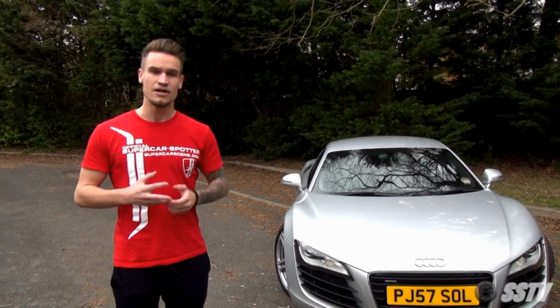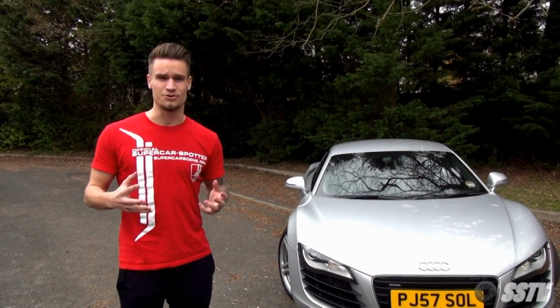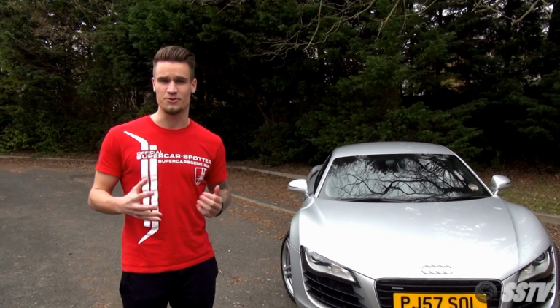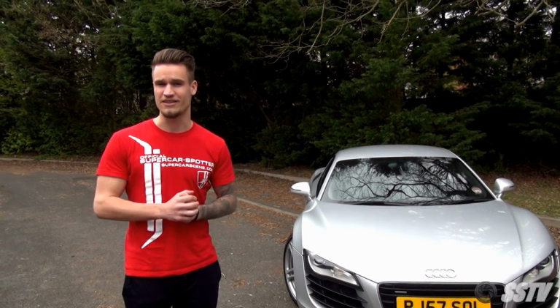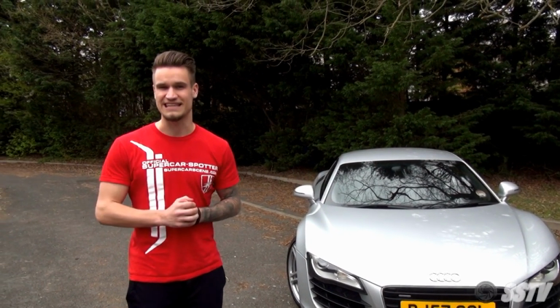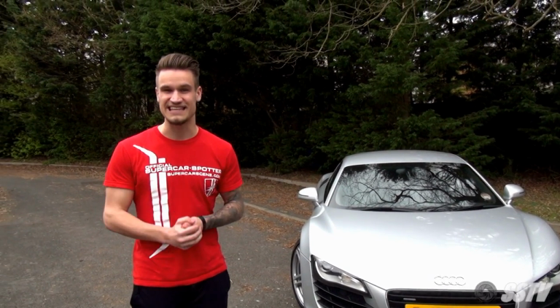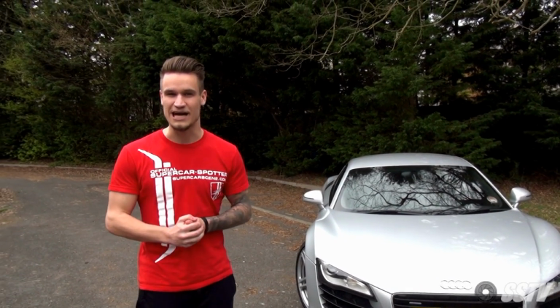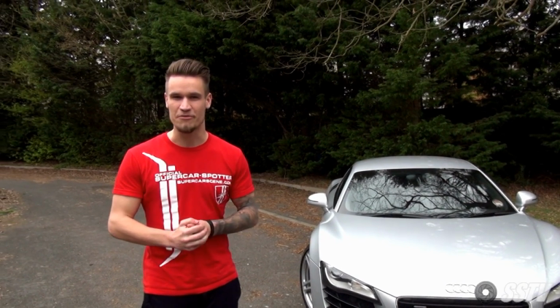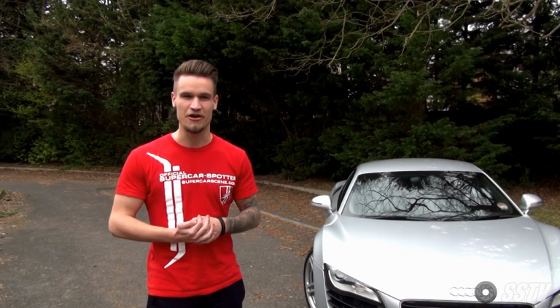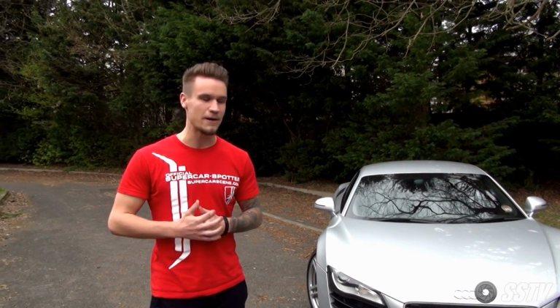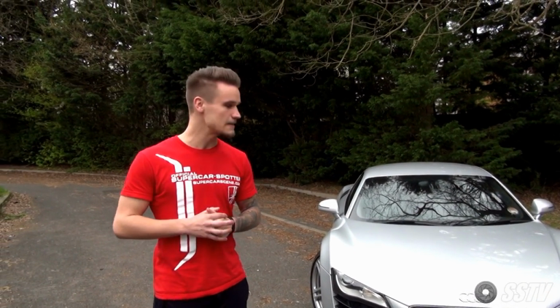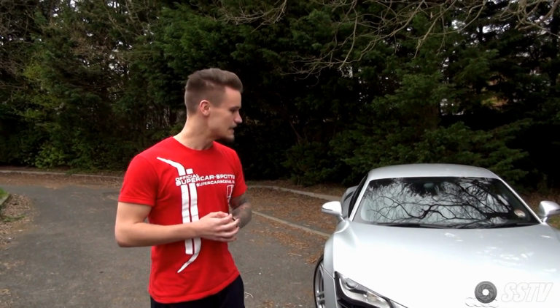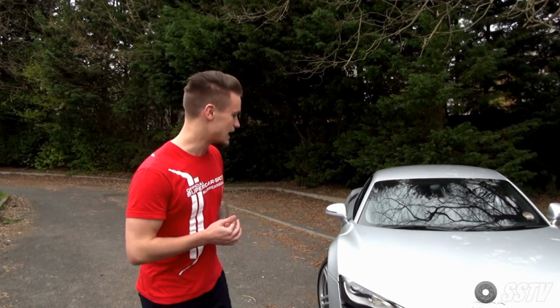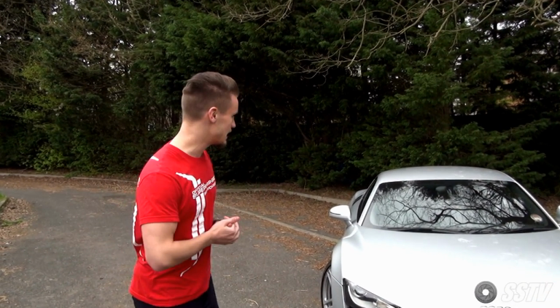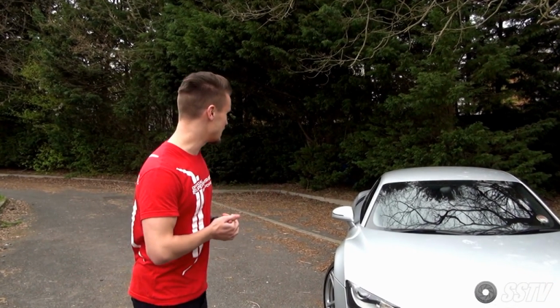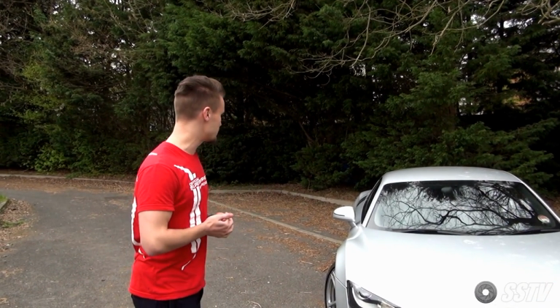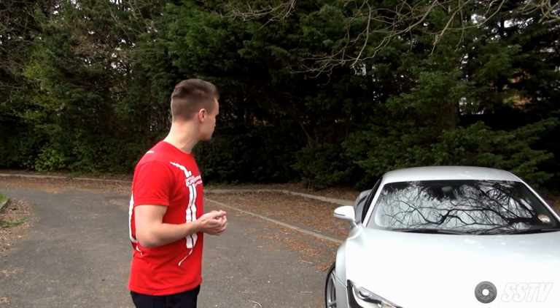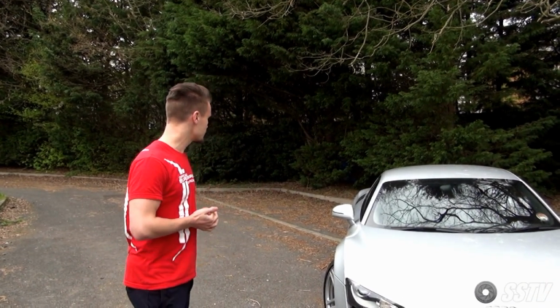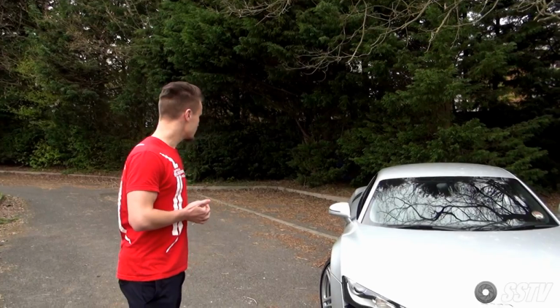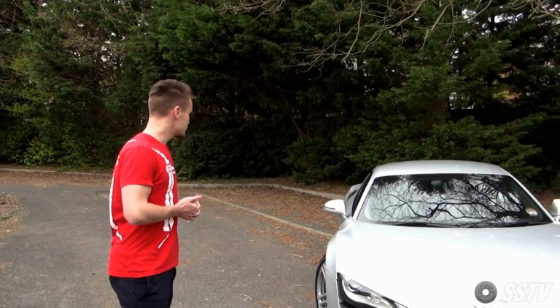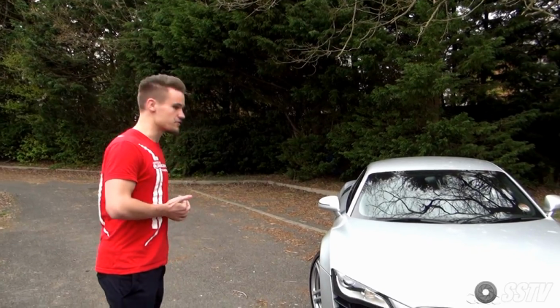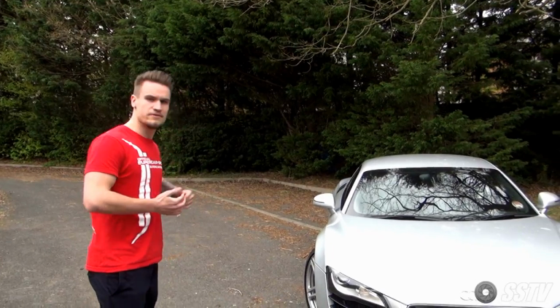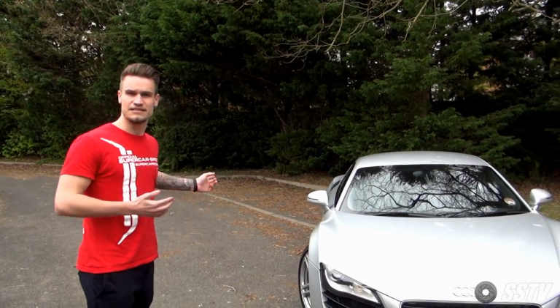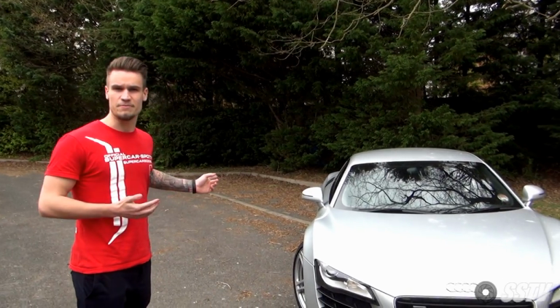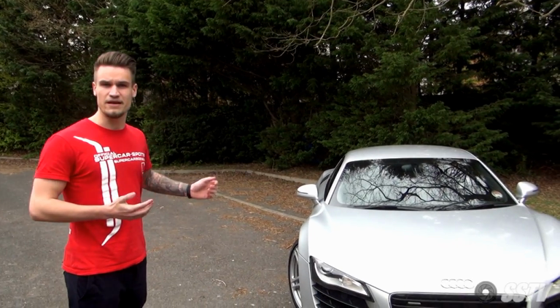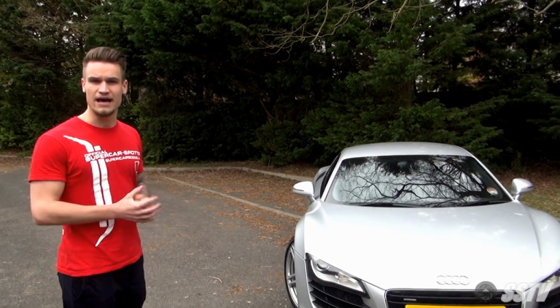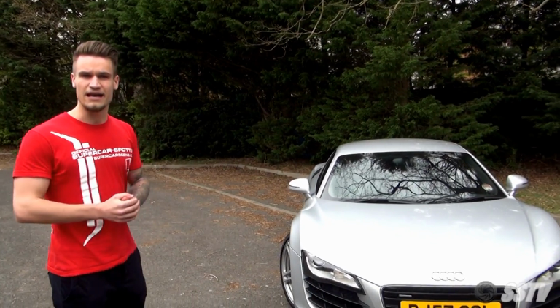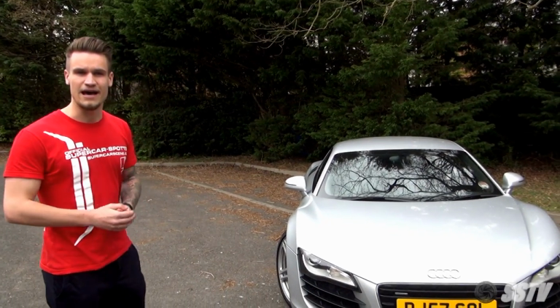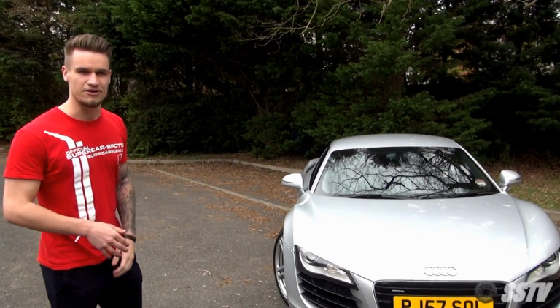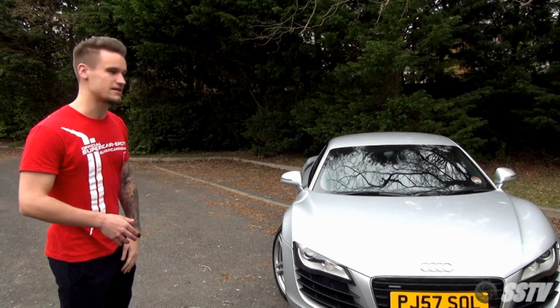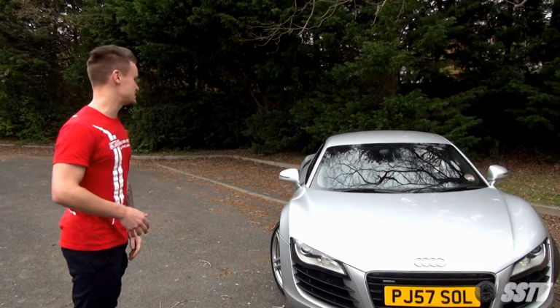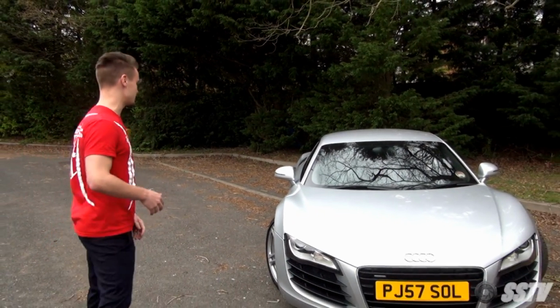Quickly talking through the spec: it's silver with silver five-spoke wheels, black brake calipers, and carbon fiber side blades. Not sure whether they're going to stay carbon fiber. Let's jump in and have a look at the interior.